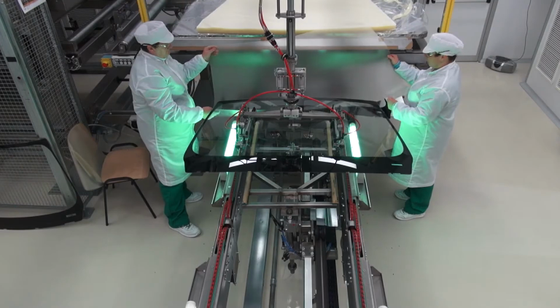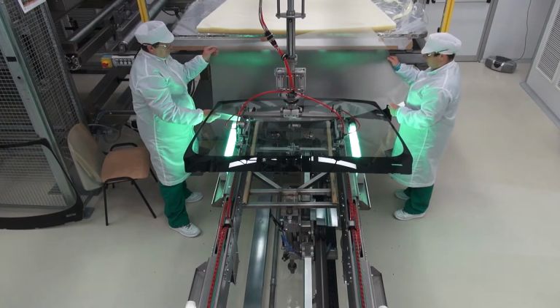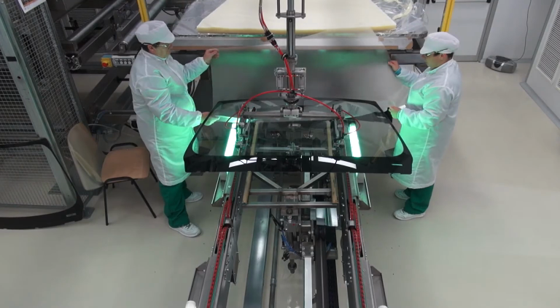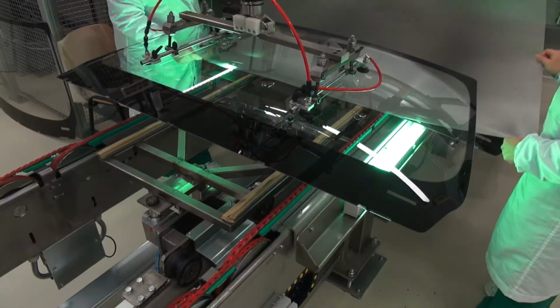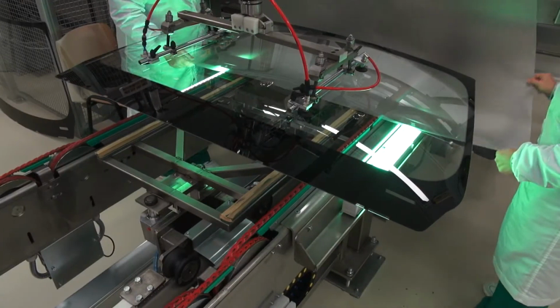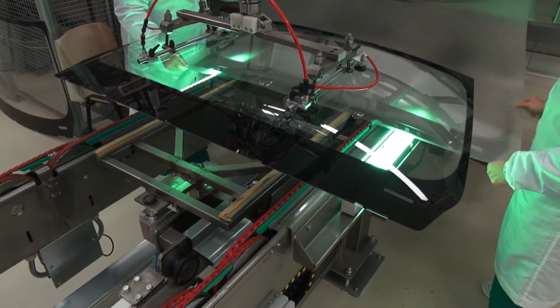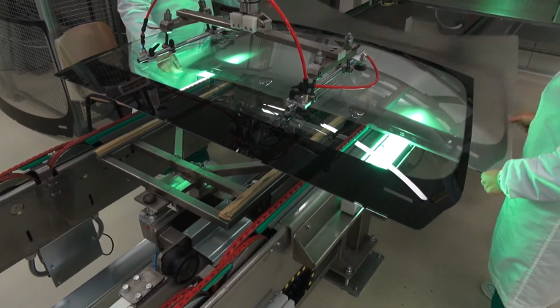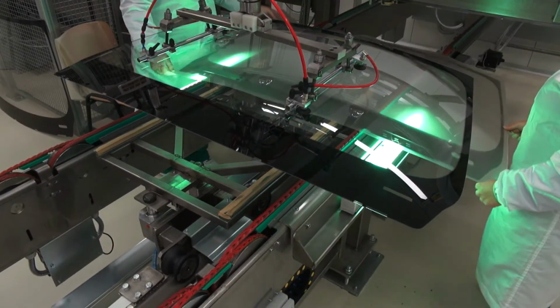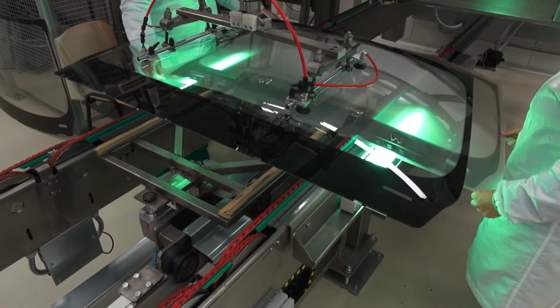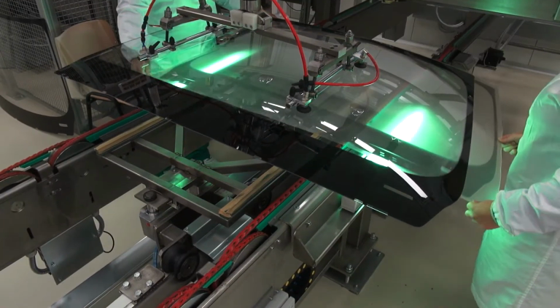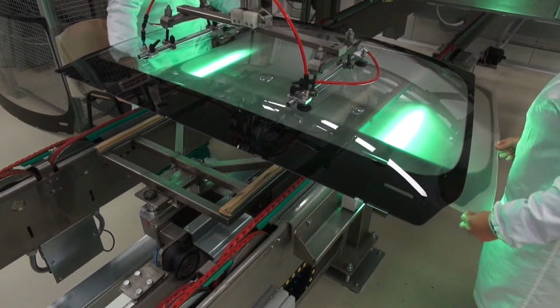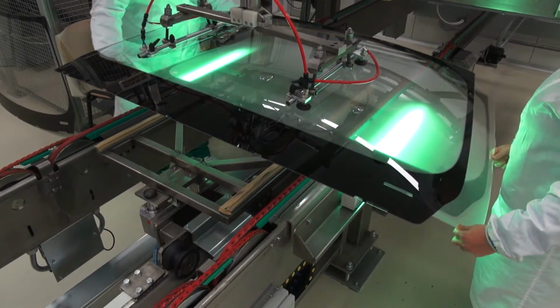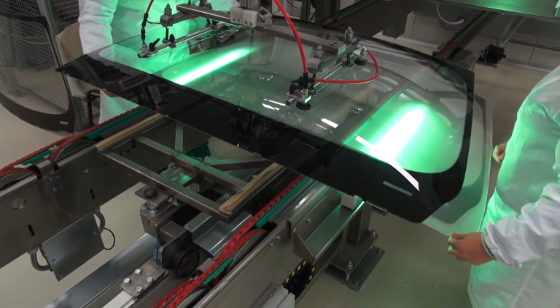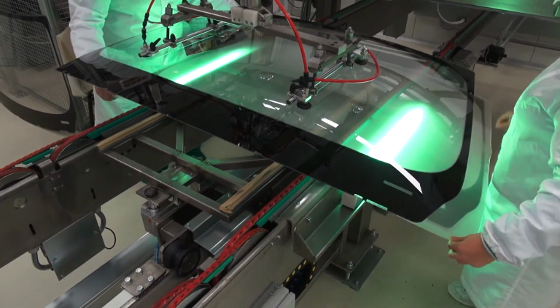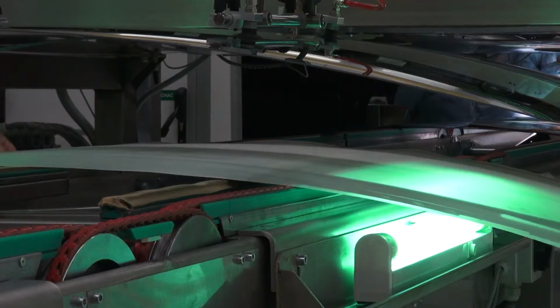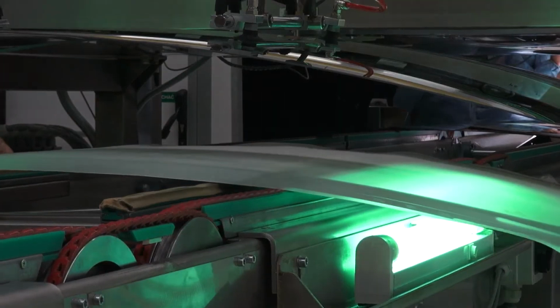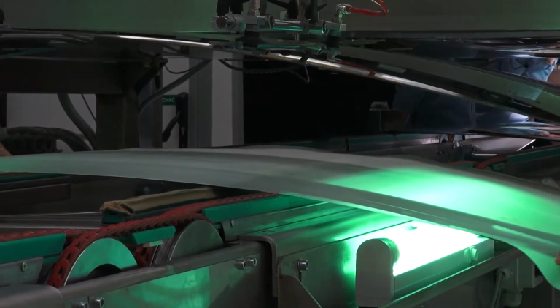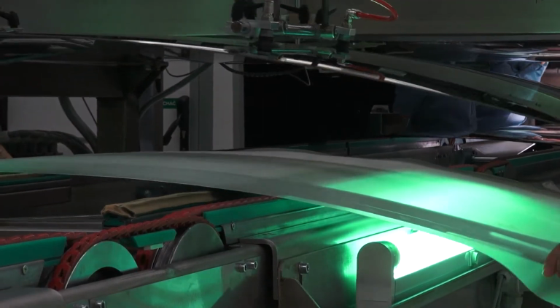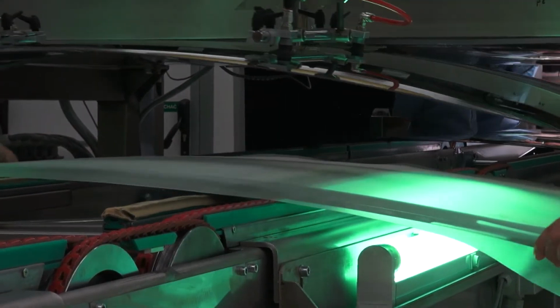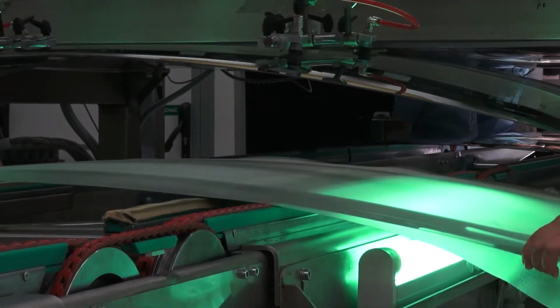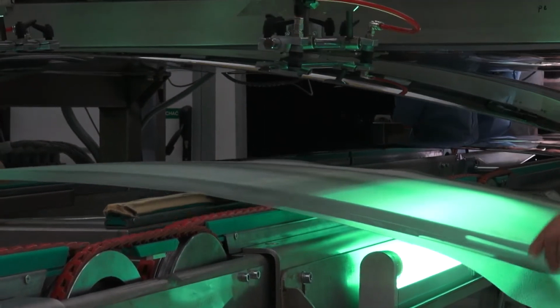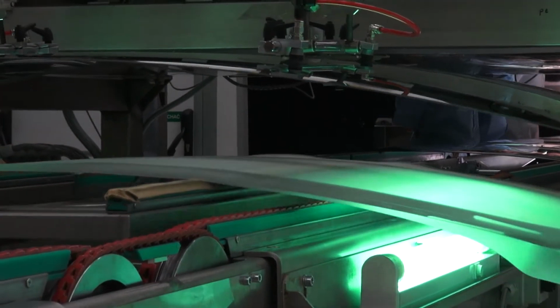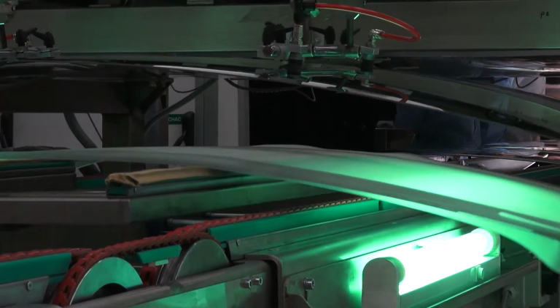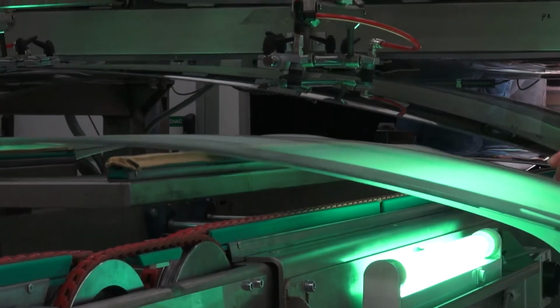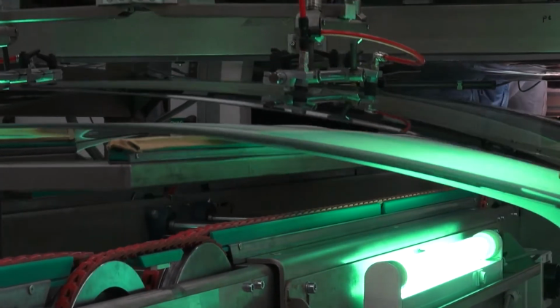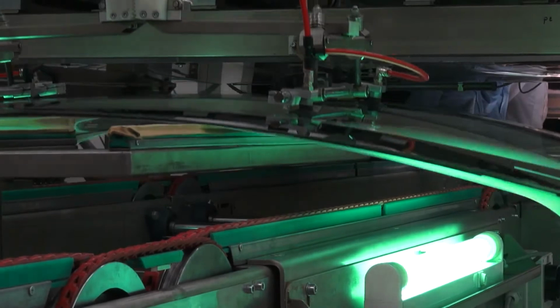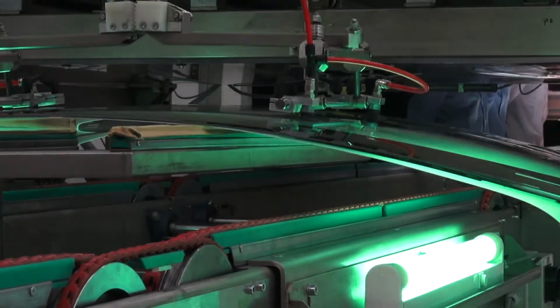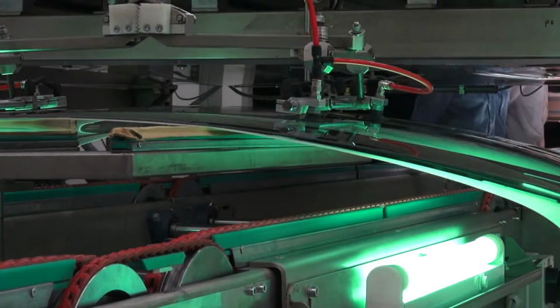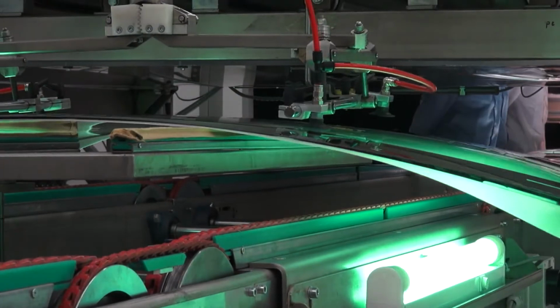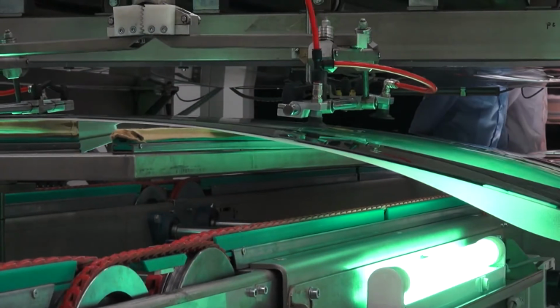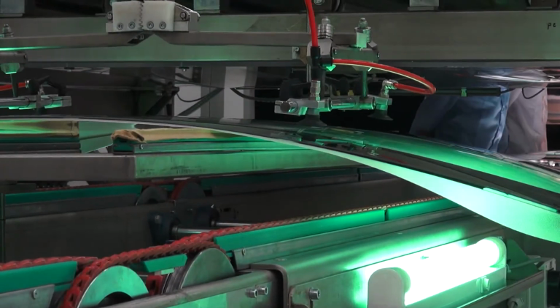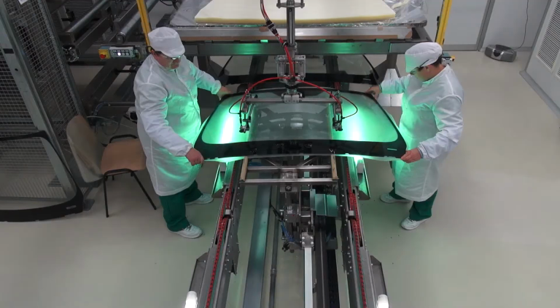As a next step, the windscreen enters a high temperature pressurized oven where the final fusing takes place.